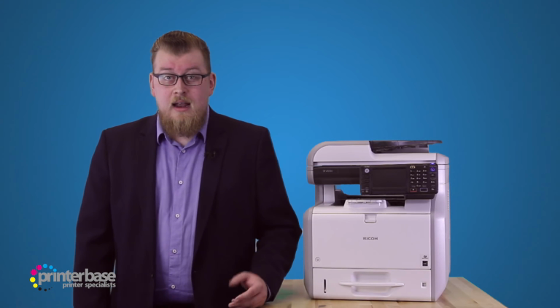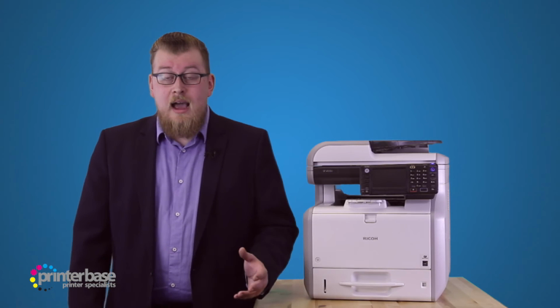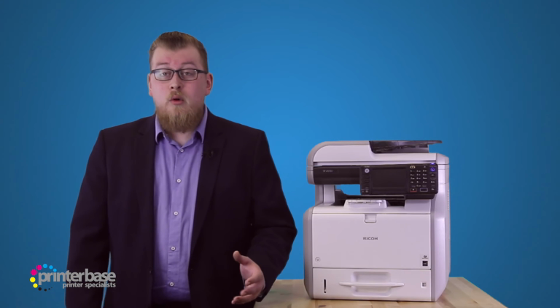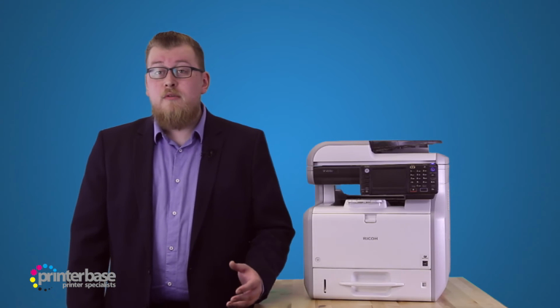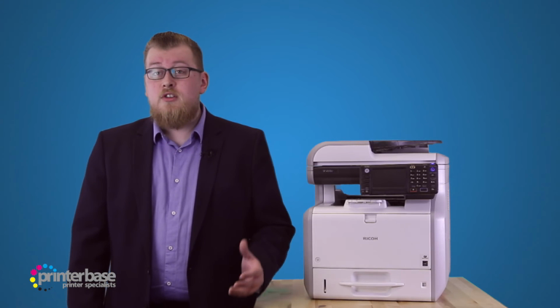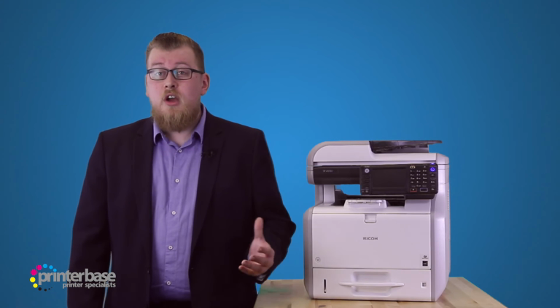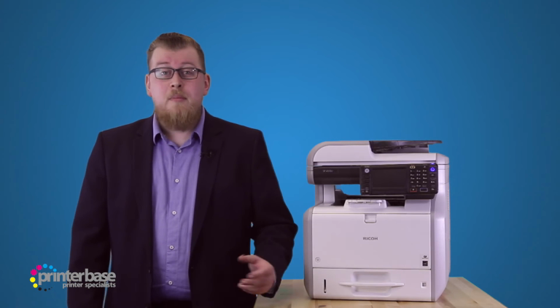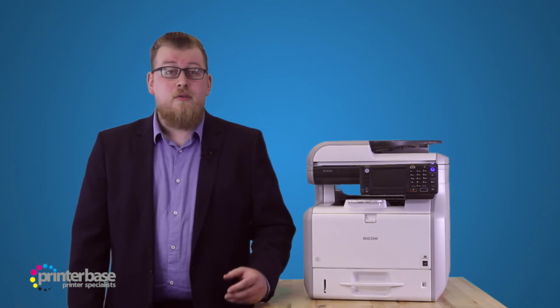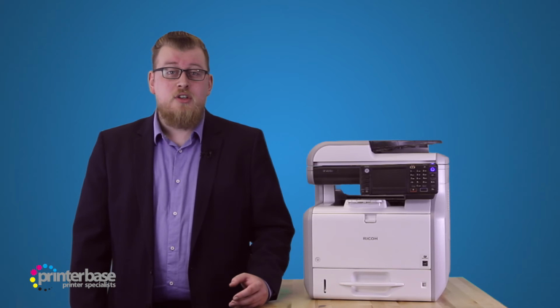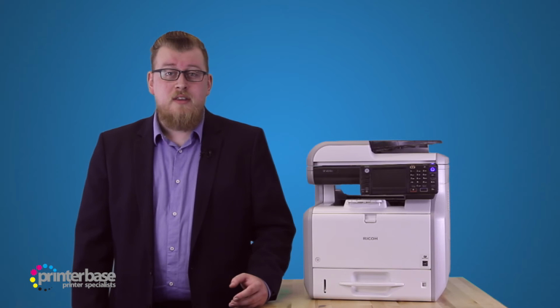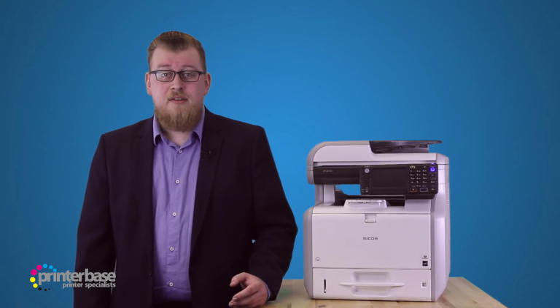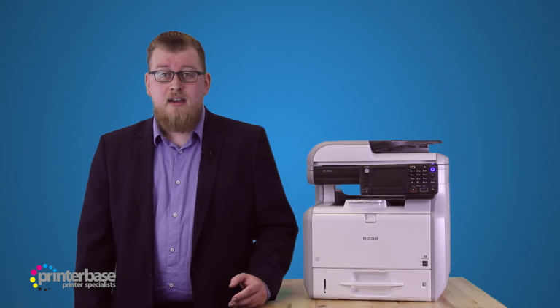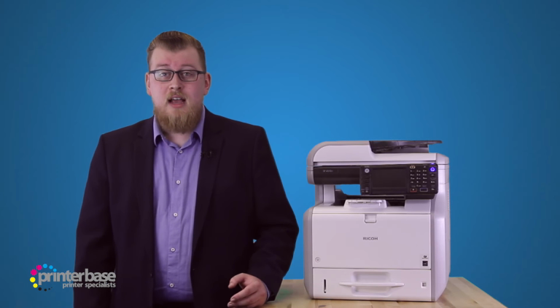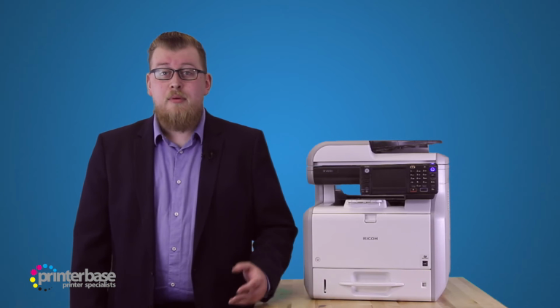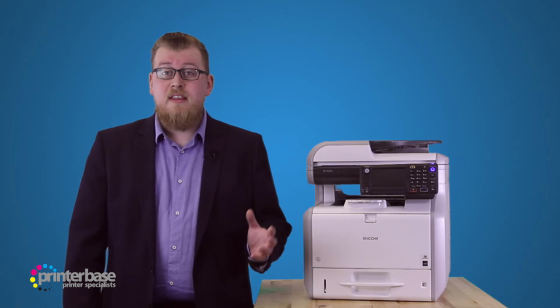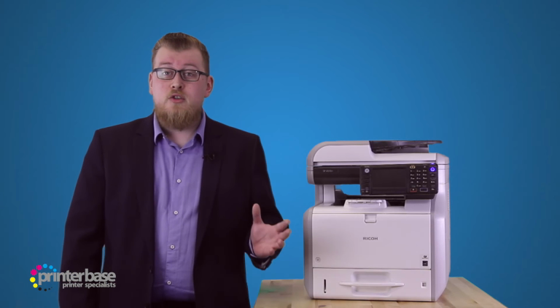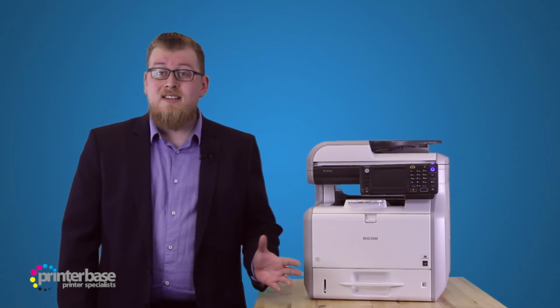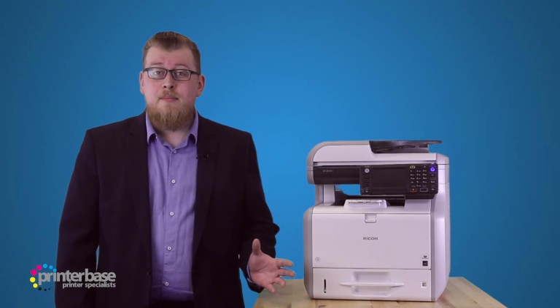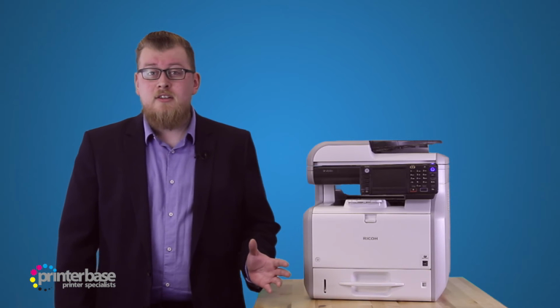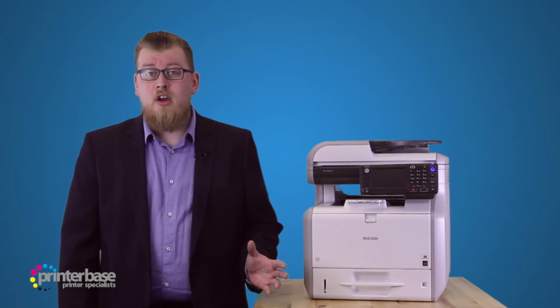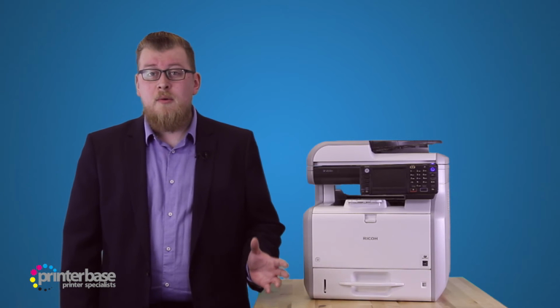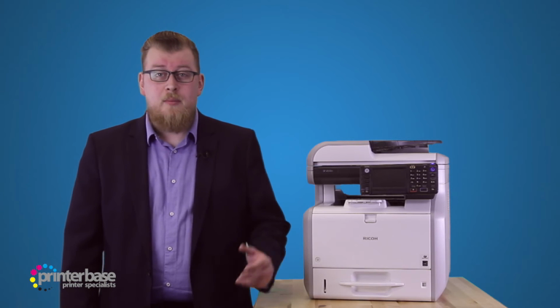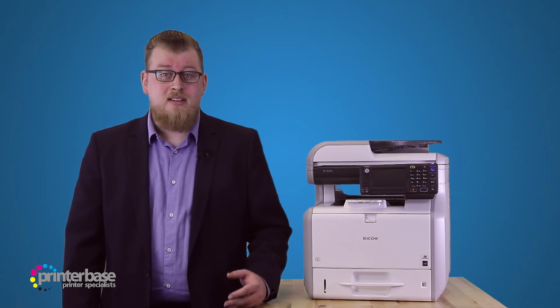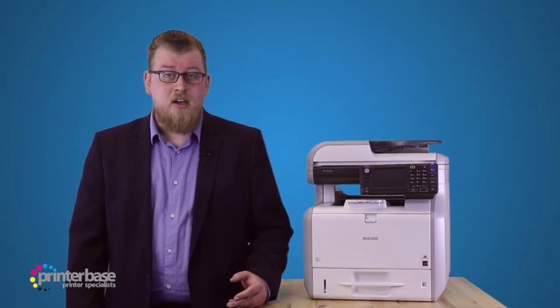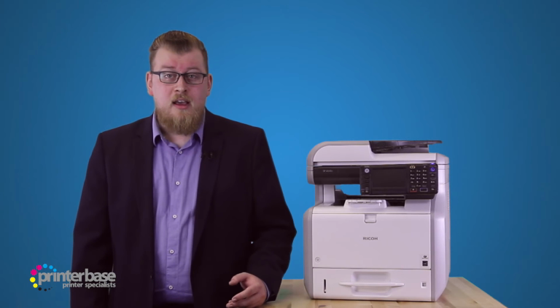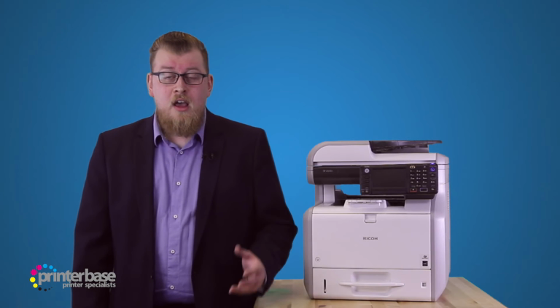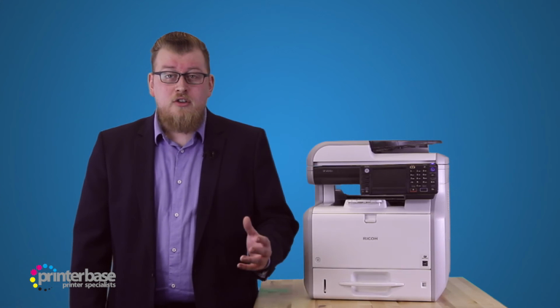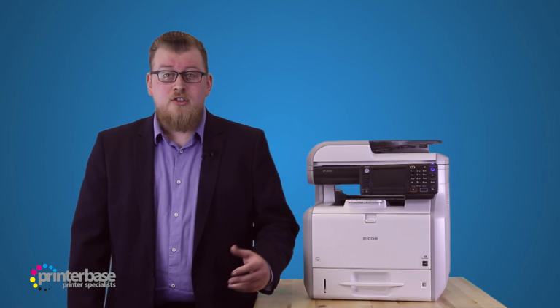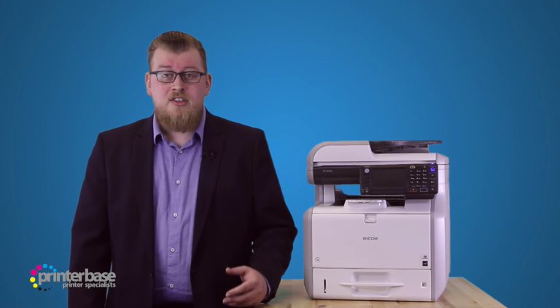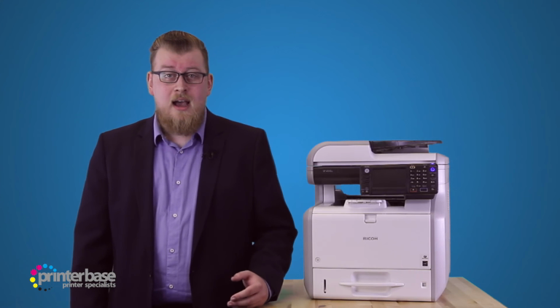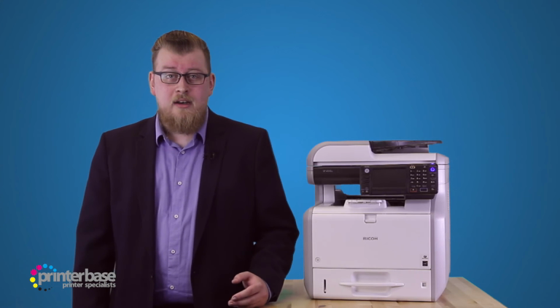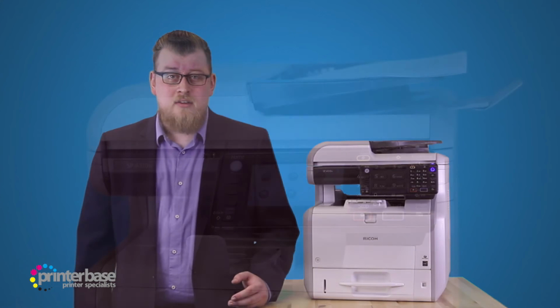Now we'll move on to the copy function of this device. I'll print the 20 page document we printed earlier, just to see how it does.